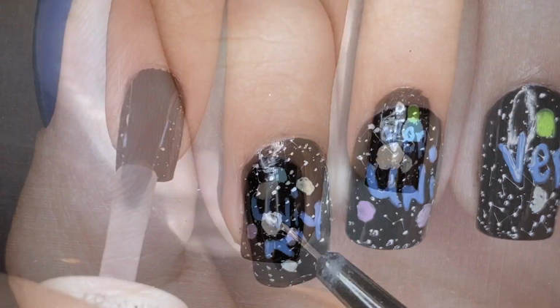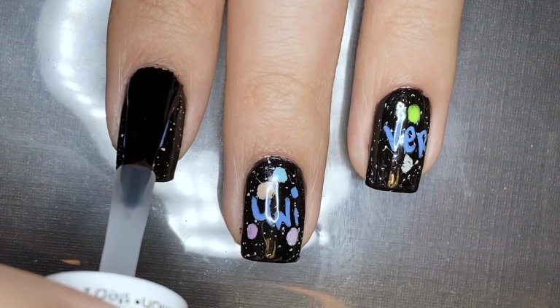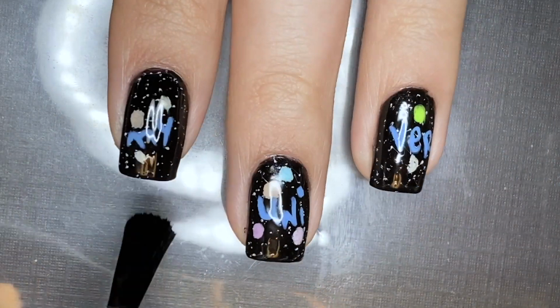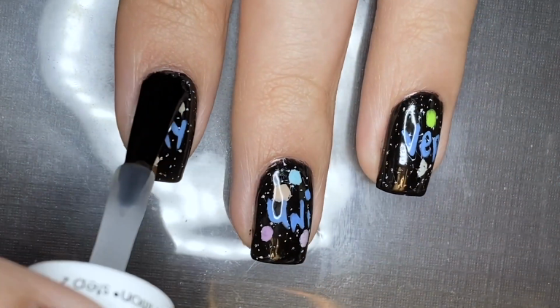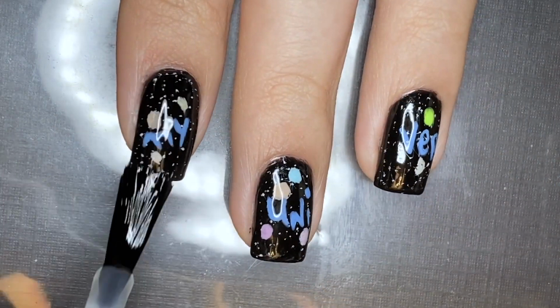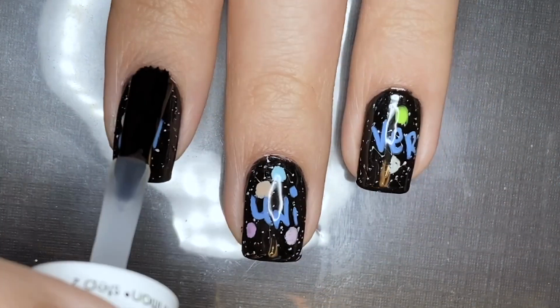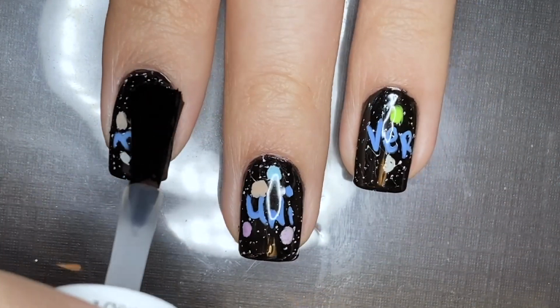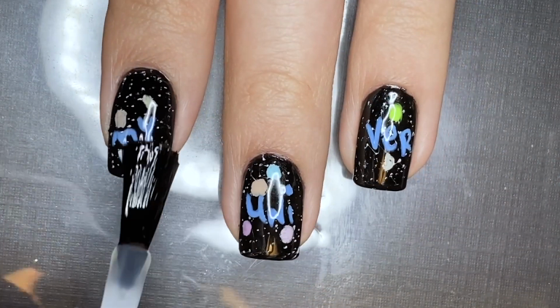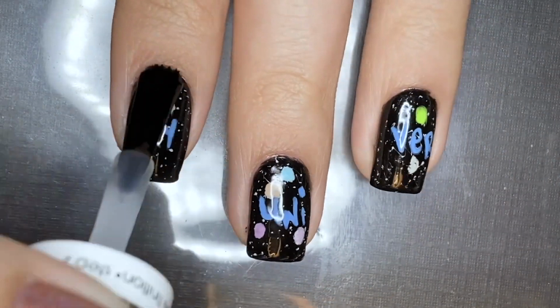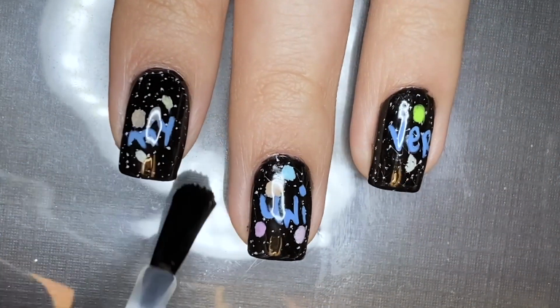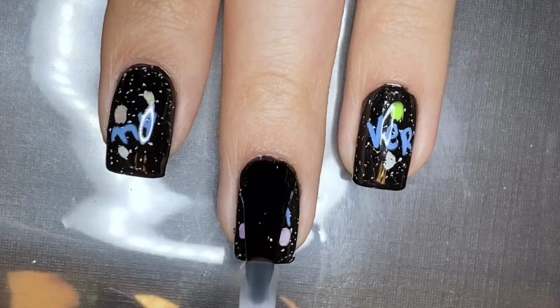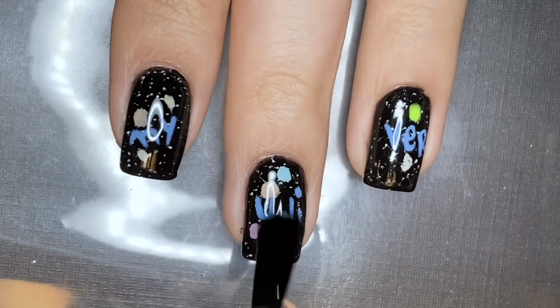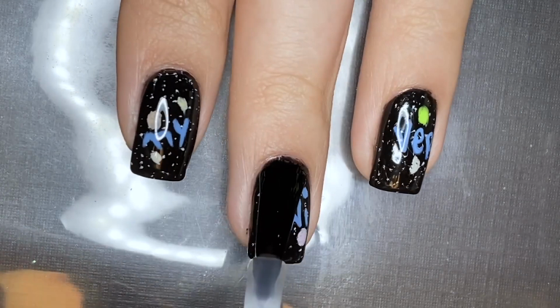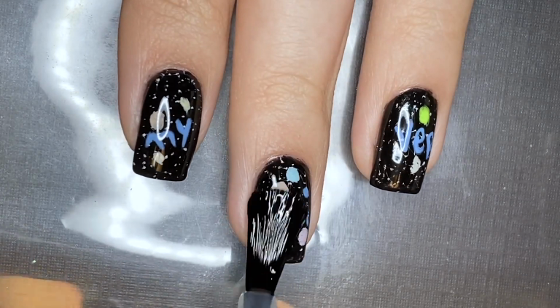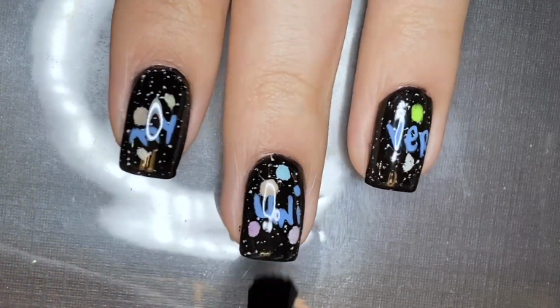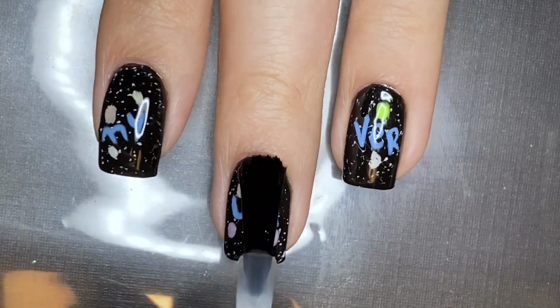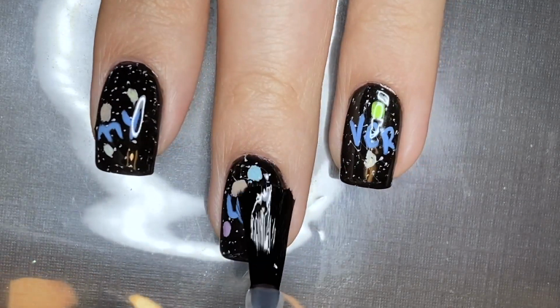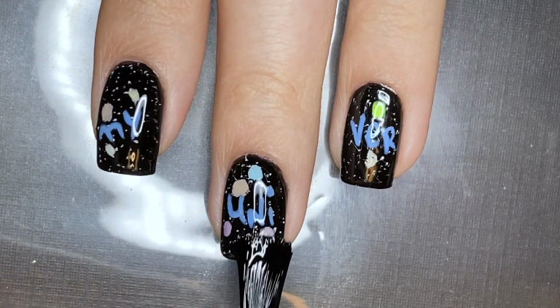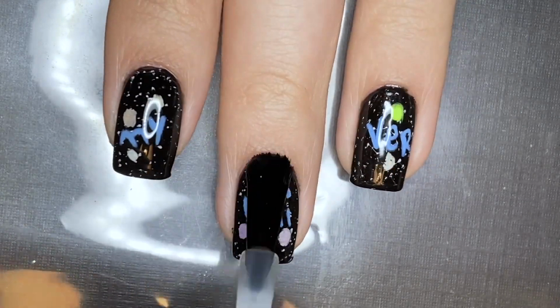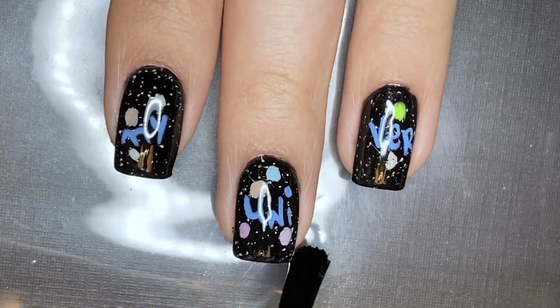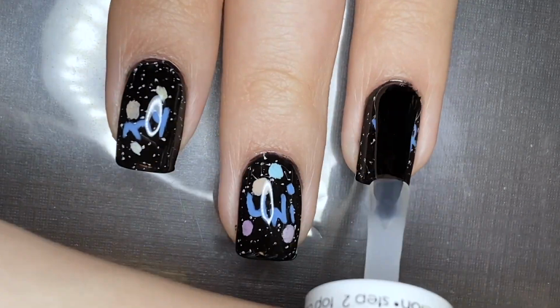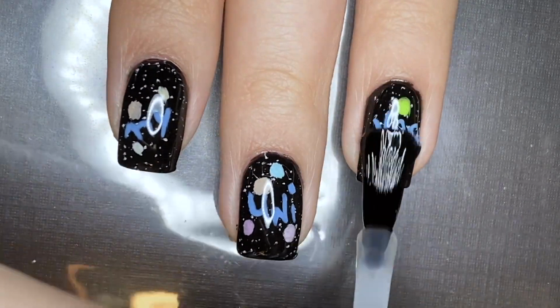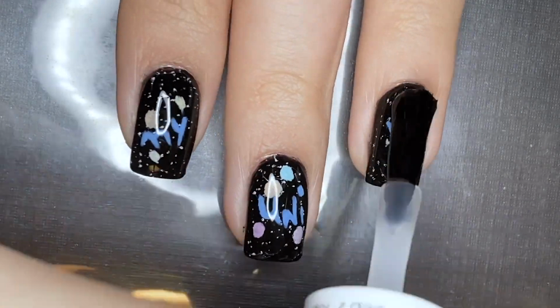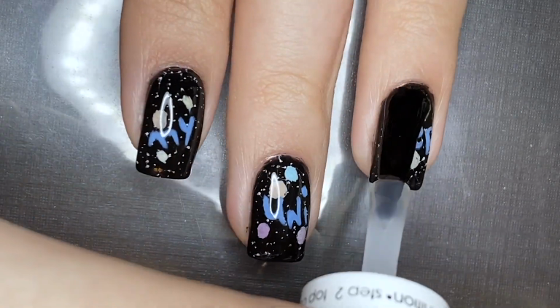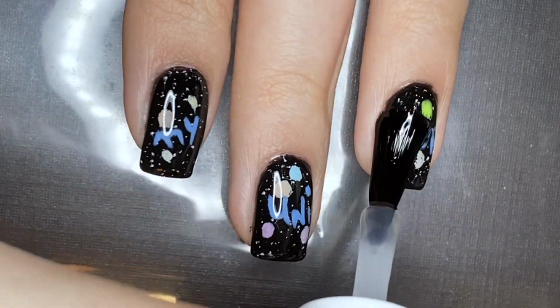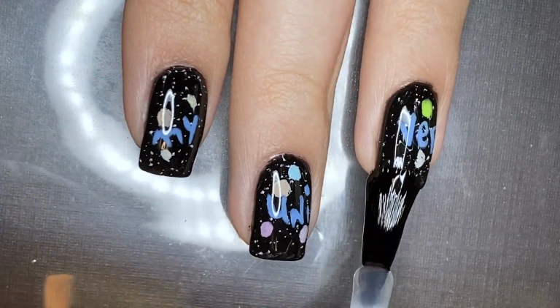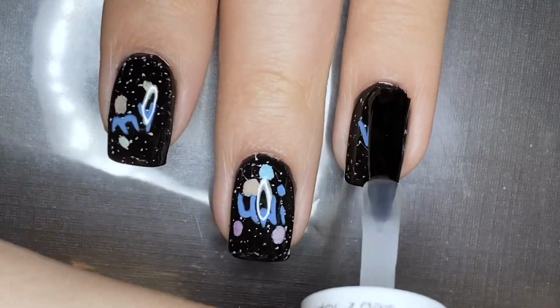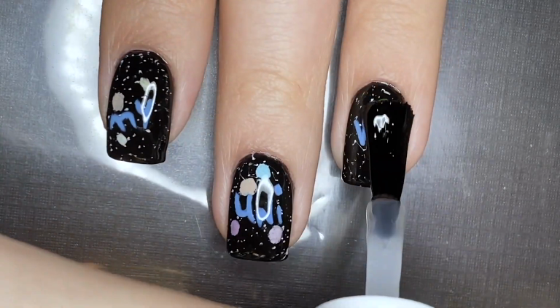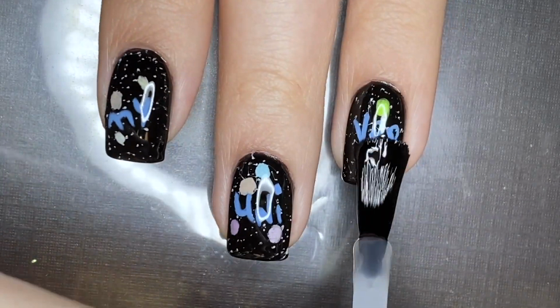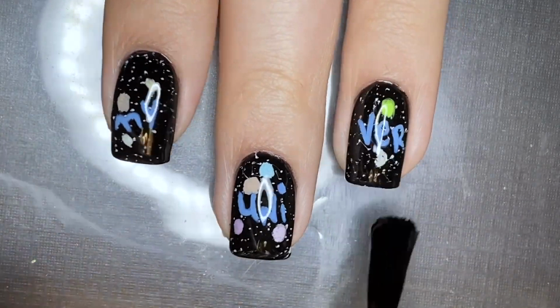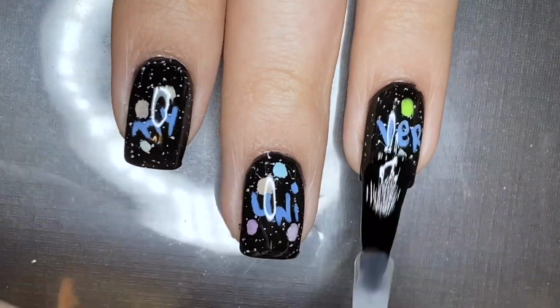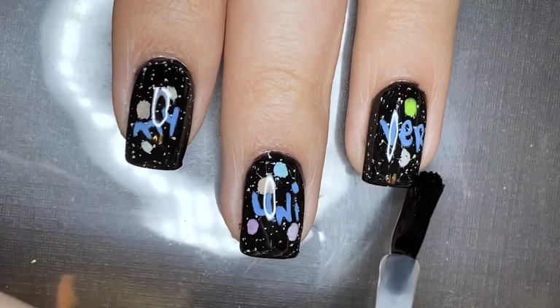And now I'm just going to be top coating these four nails to seal everything in so that I can move on to the next step.